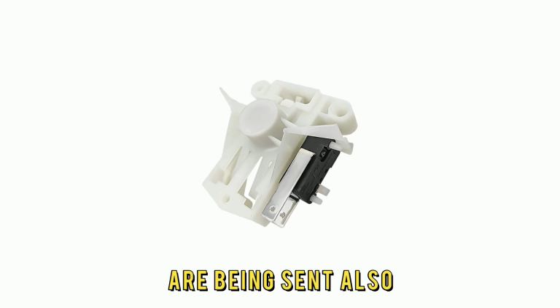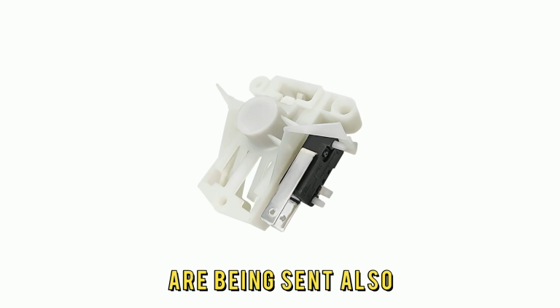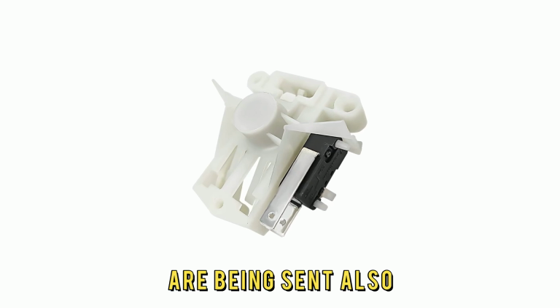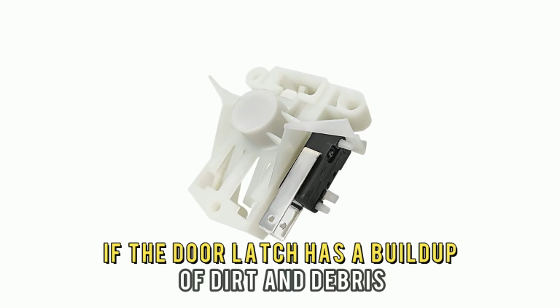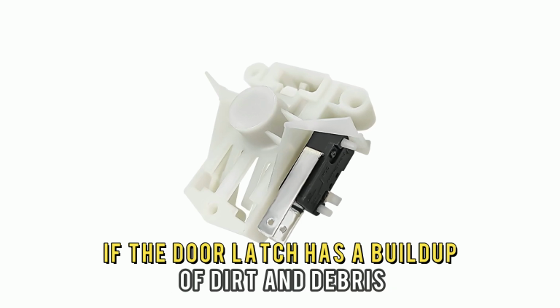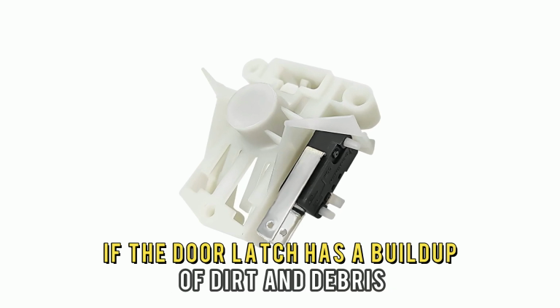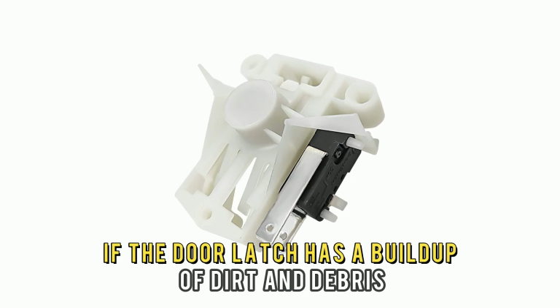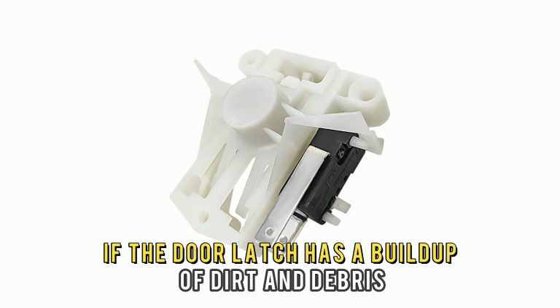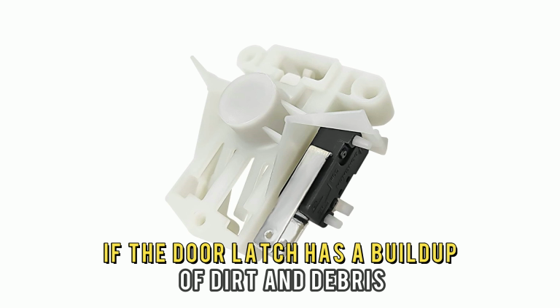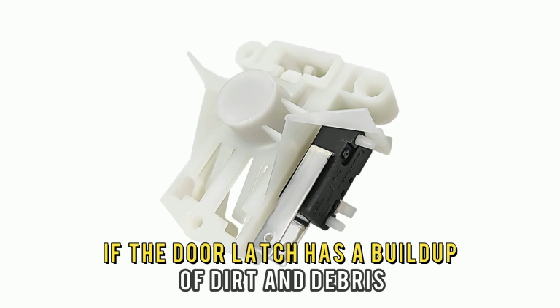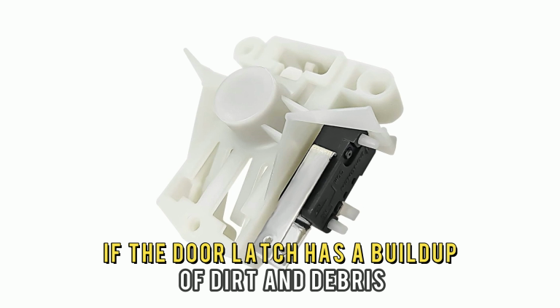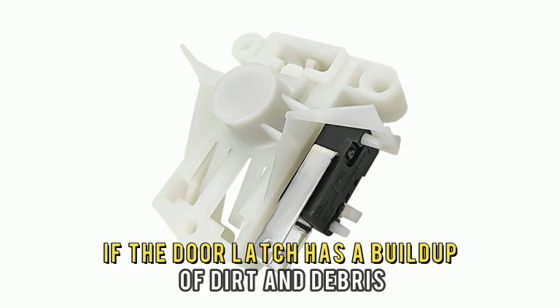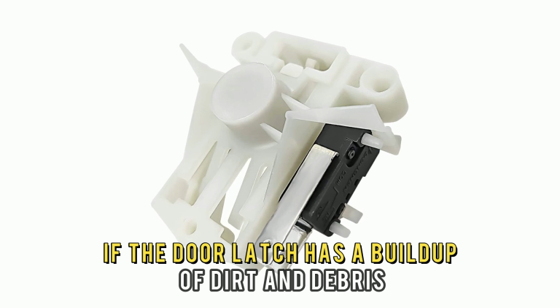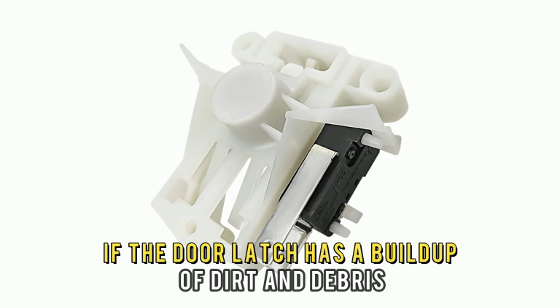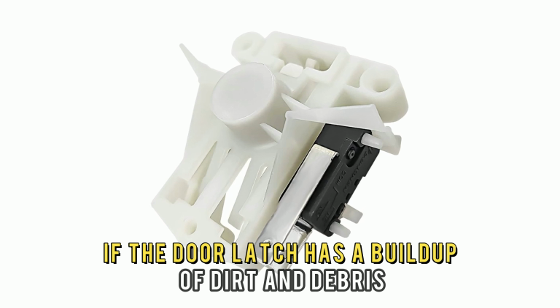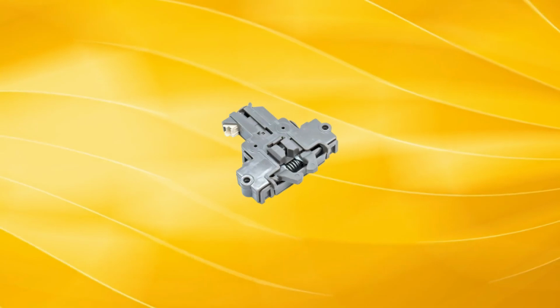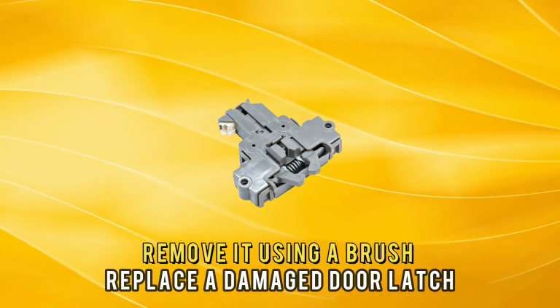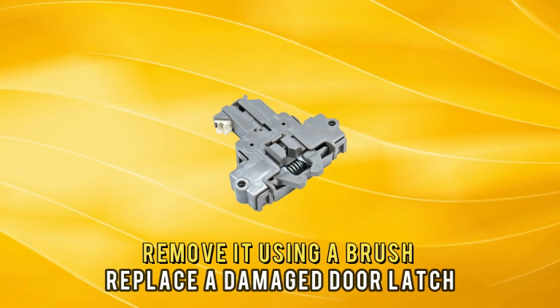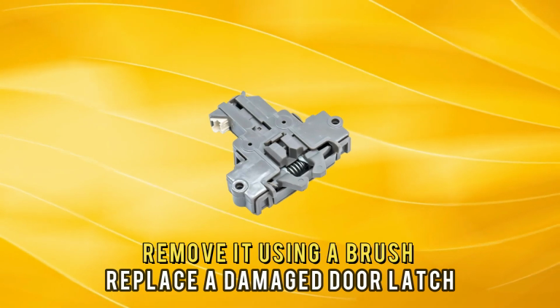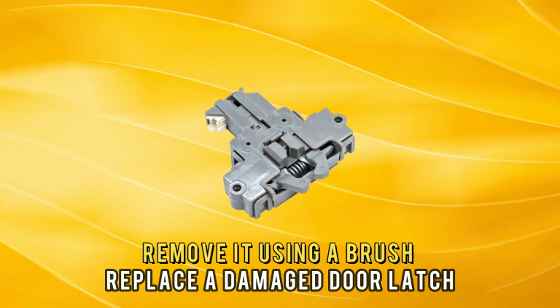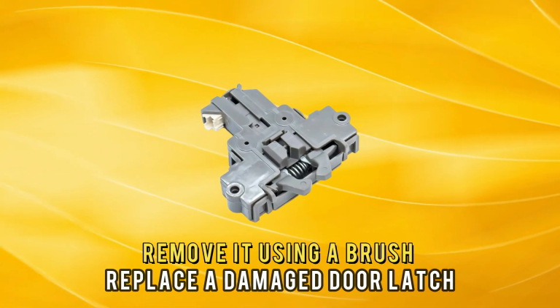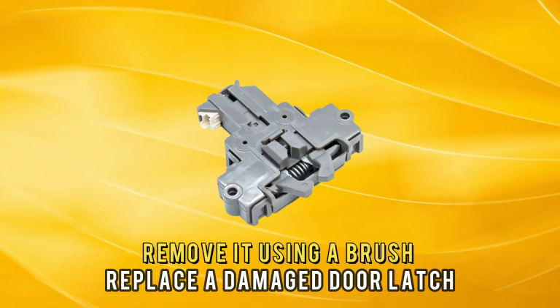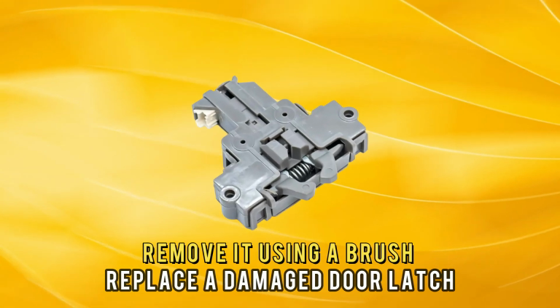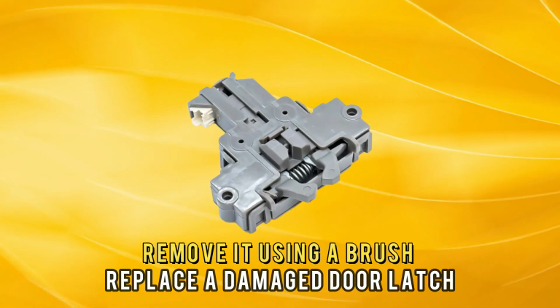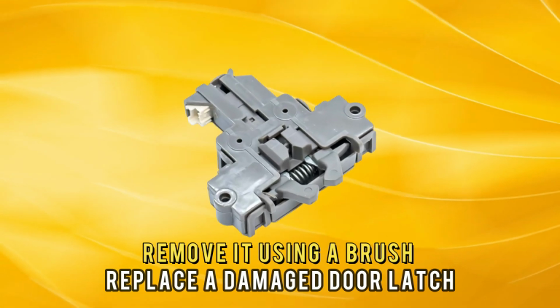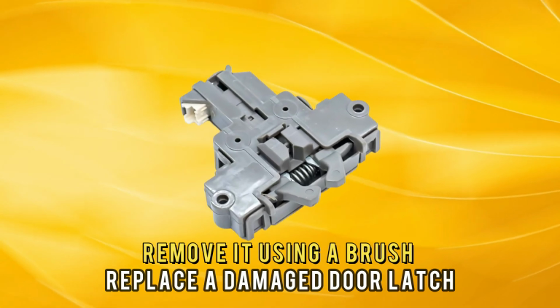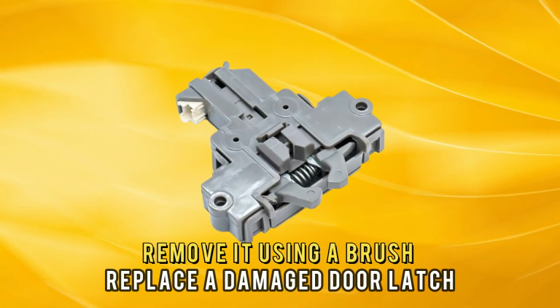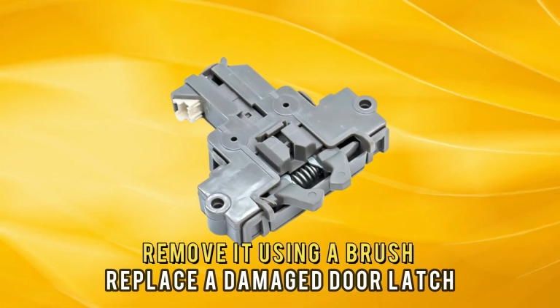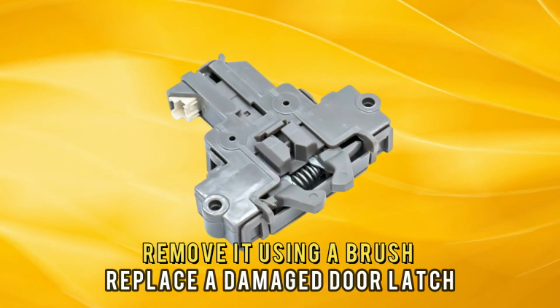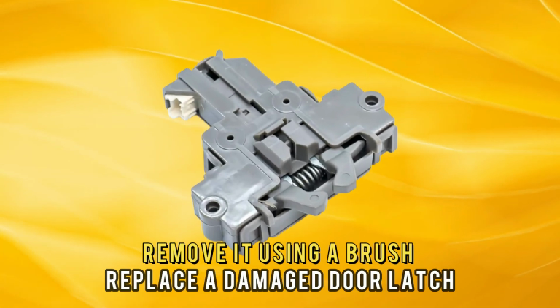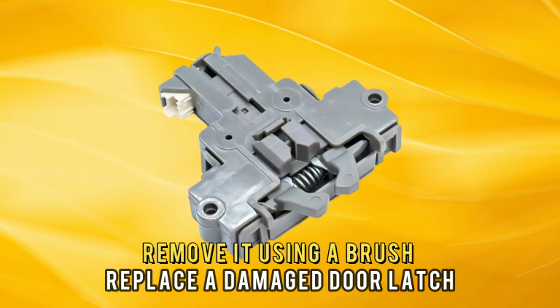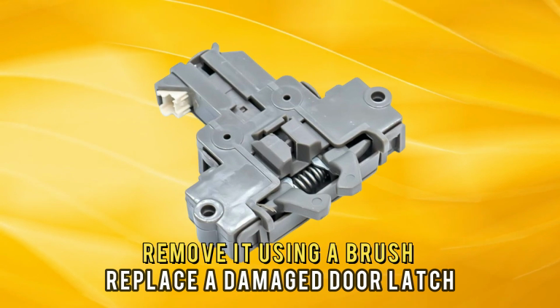Also, if the door latch has a buildup of dirt and debris, remove it using a brush. Replace a damaged door latch.